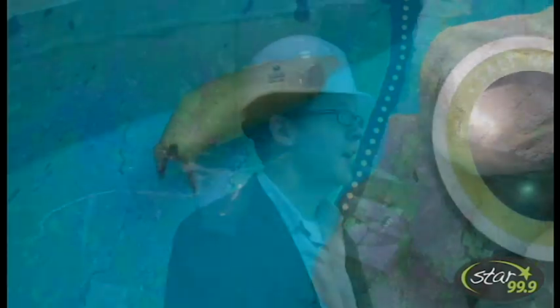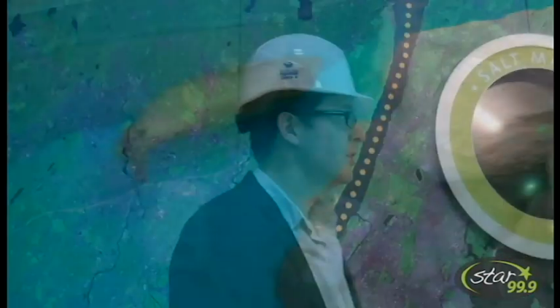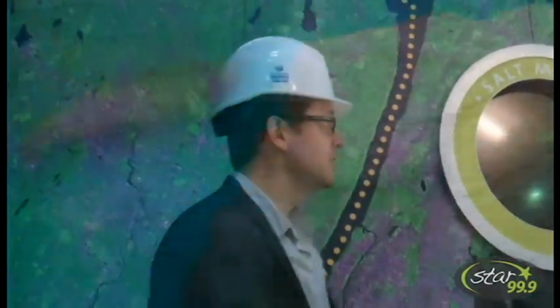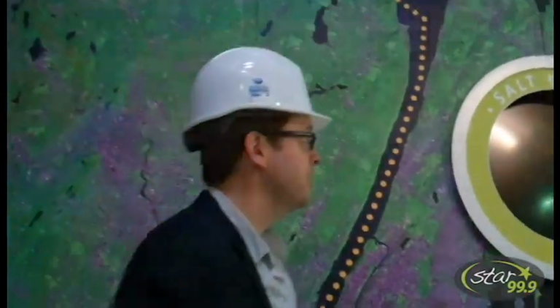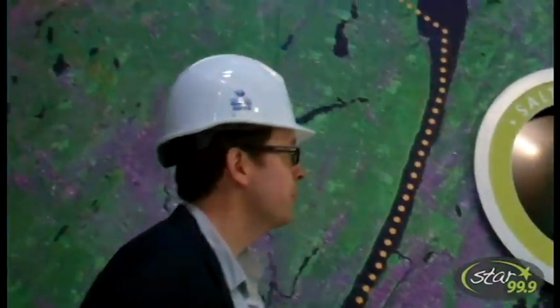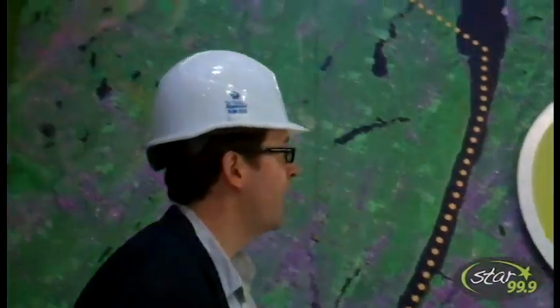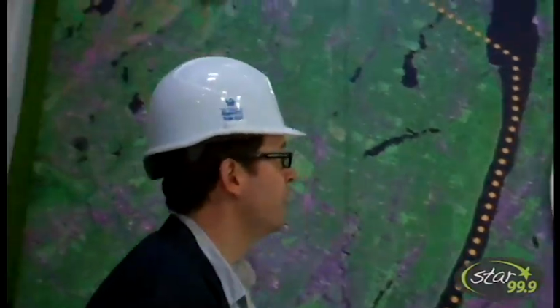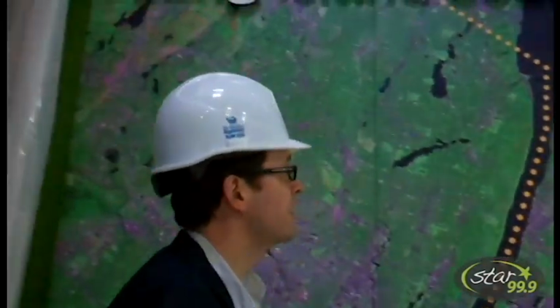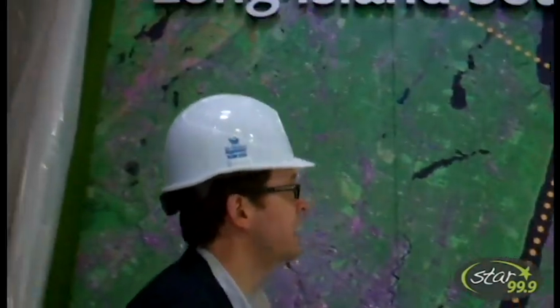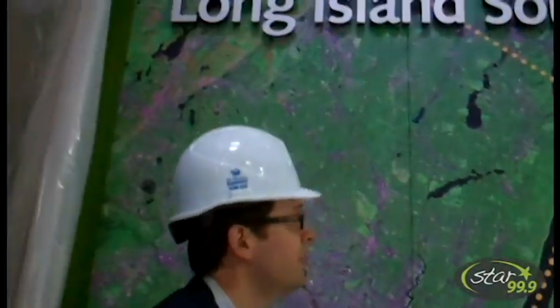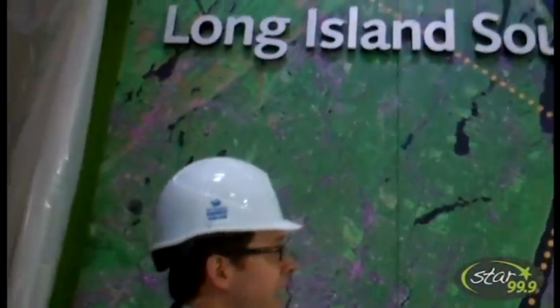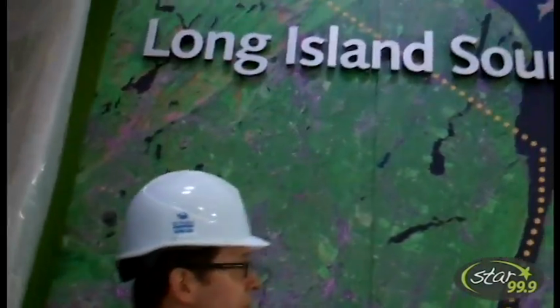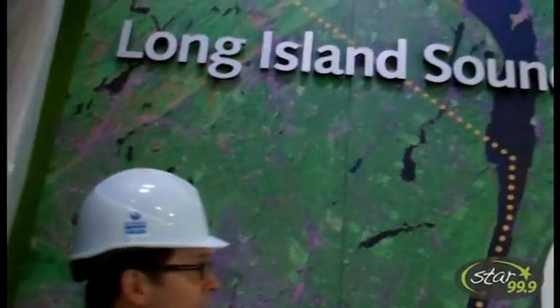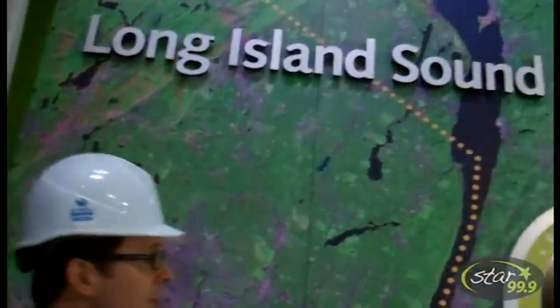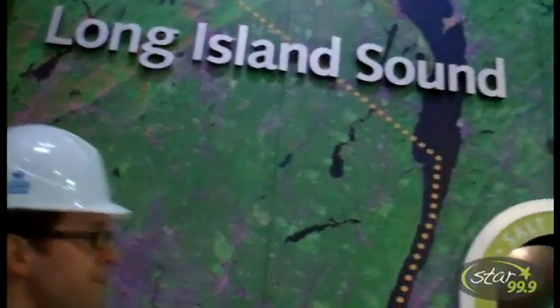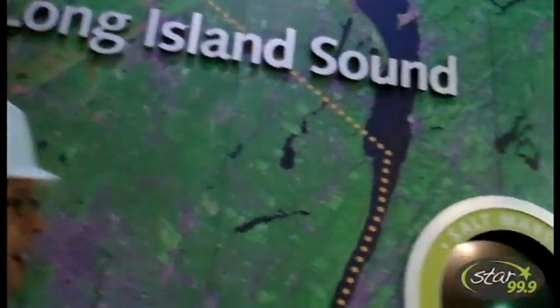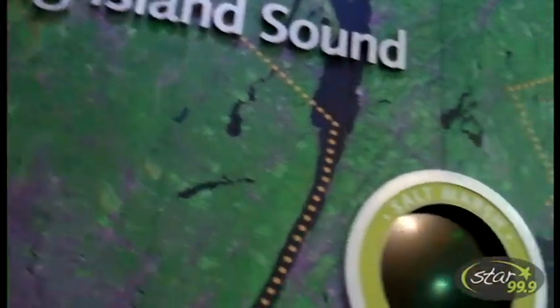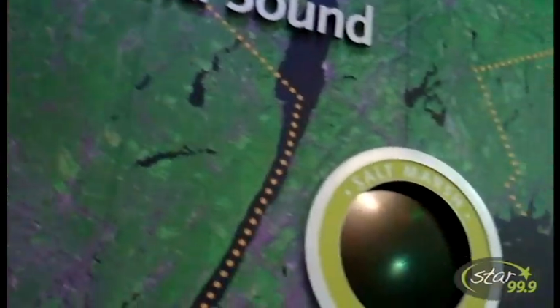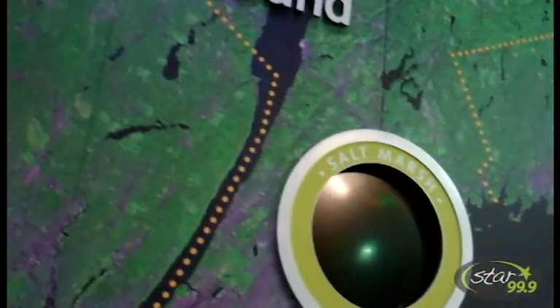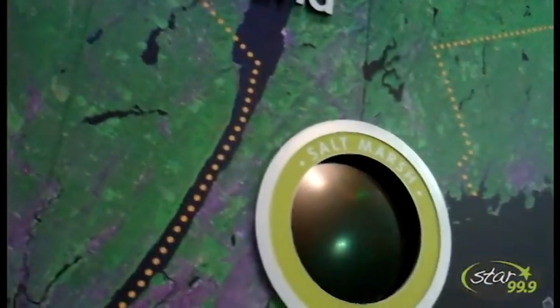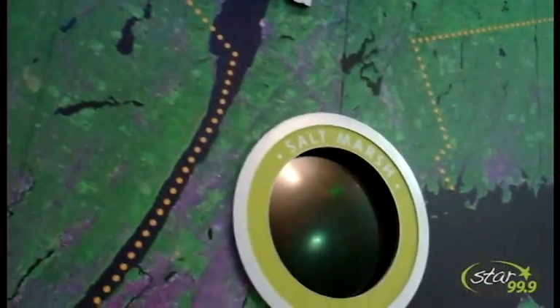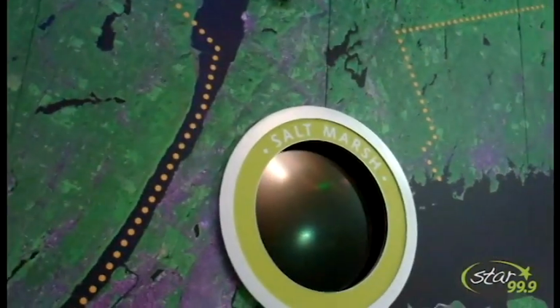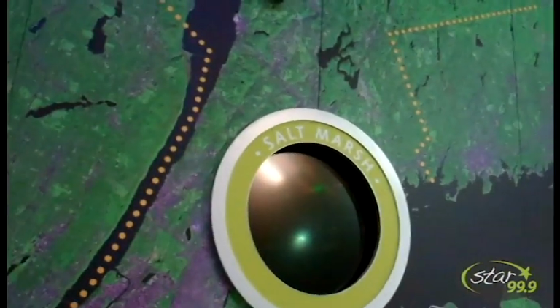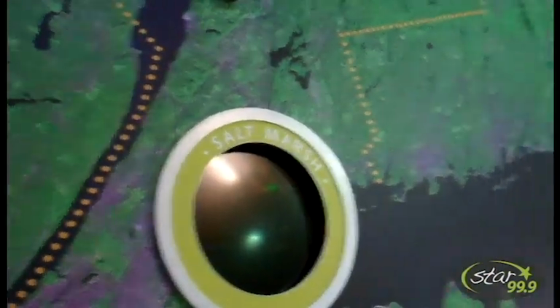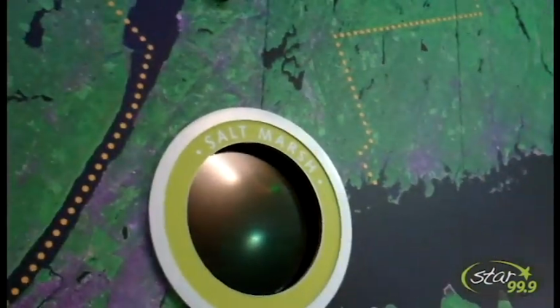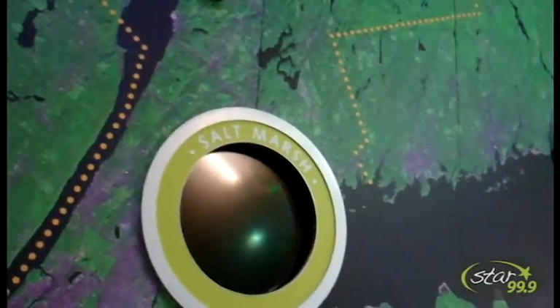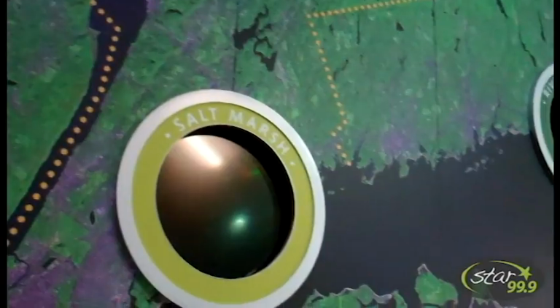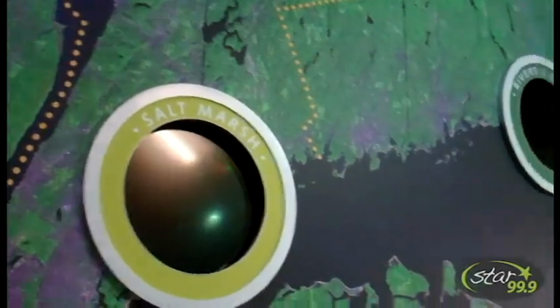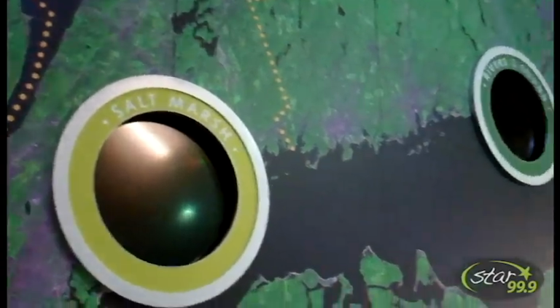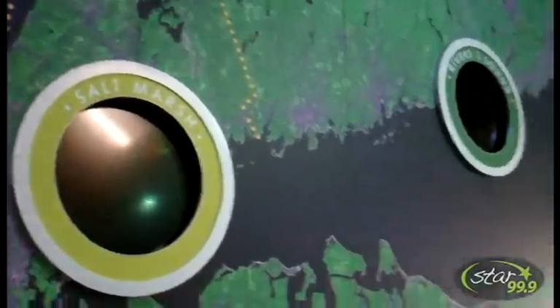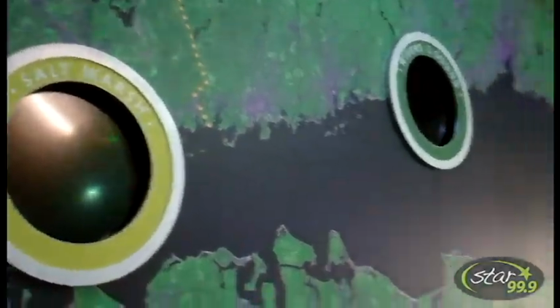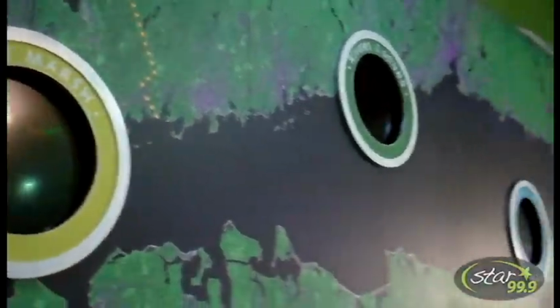They found the Sound game. This map of Long Island Sound is the size of a school bus.